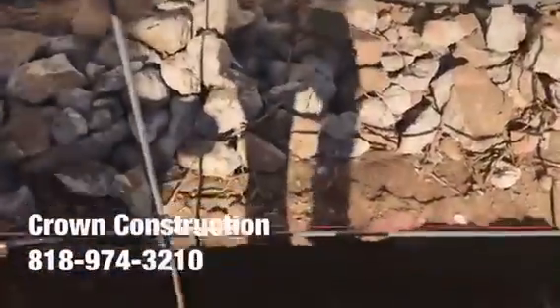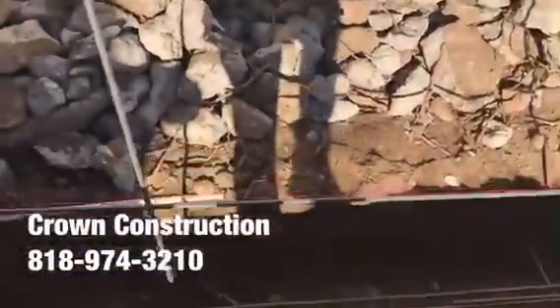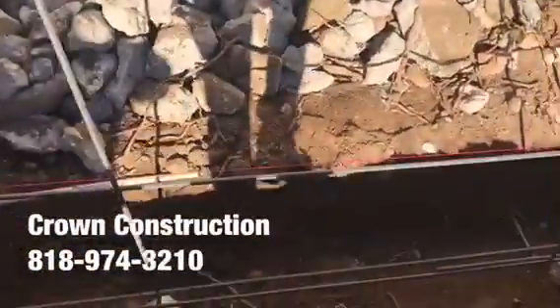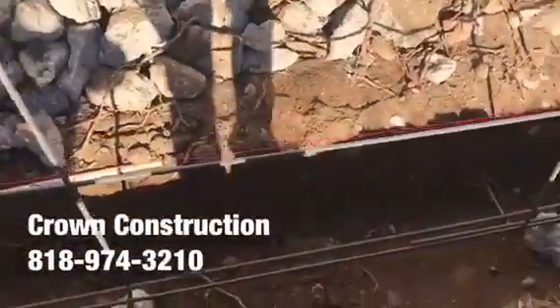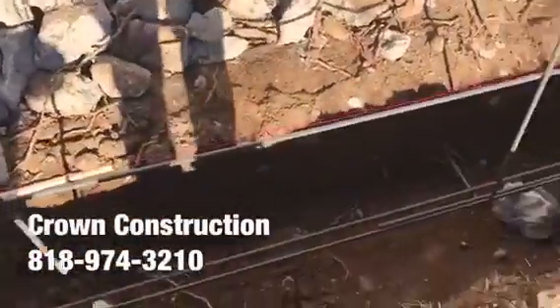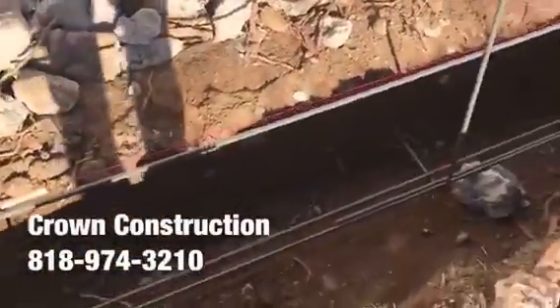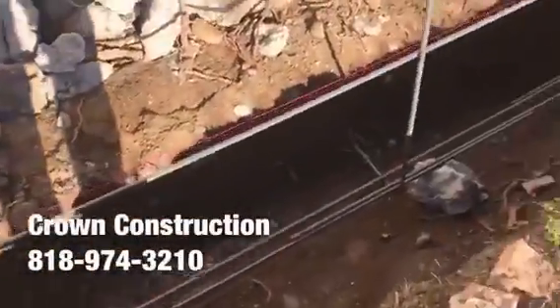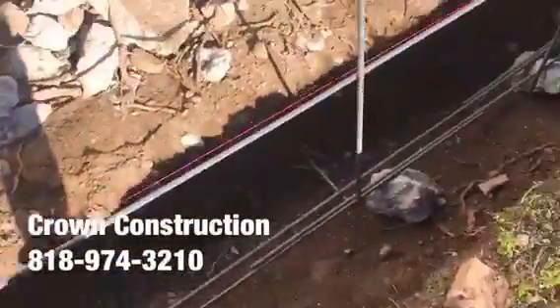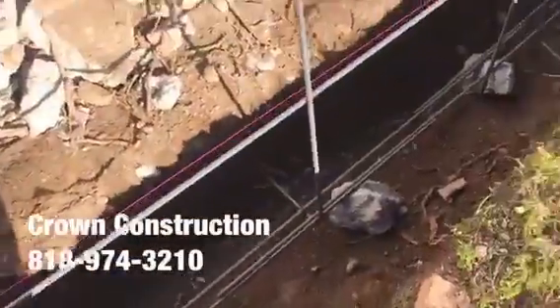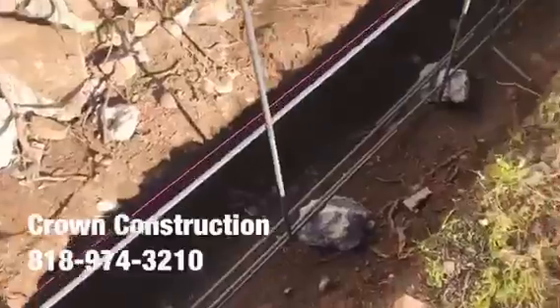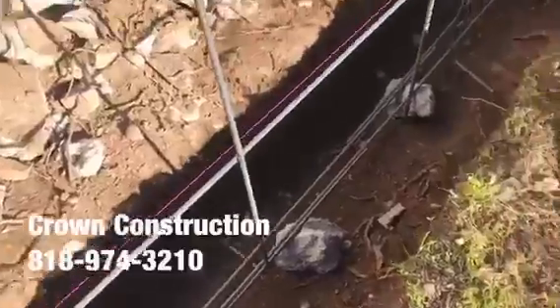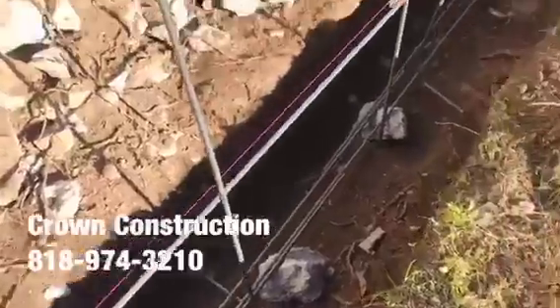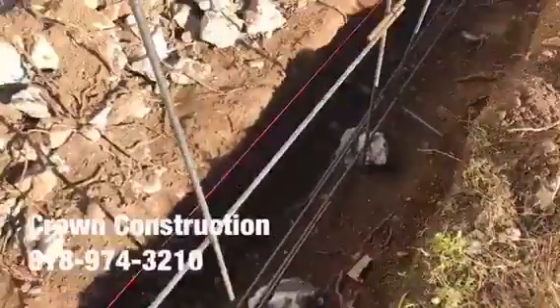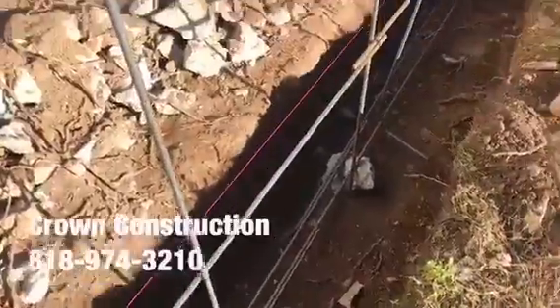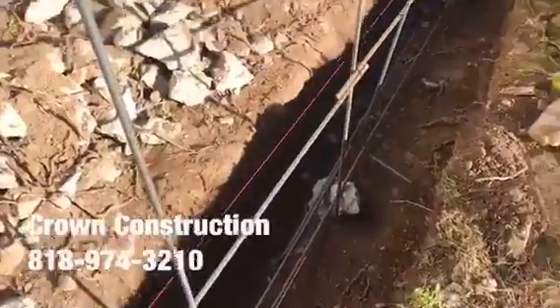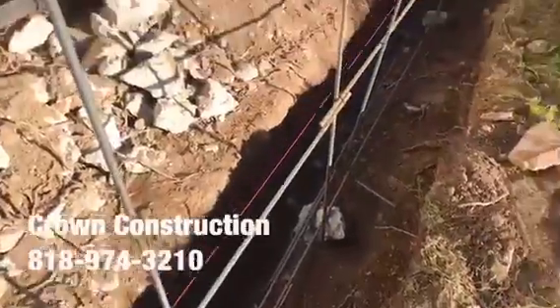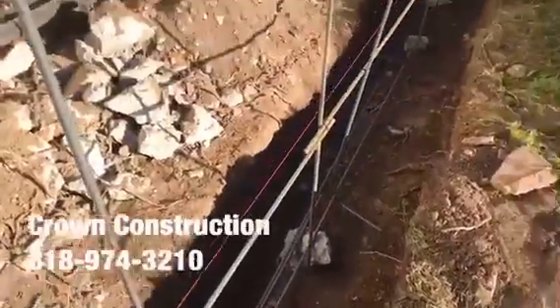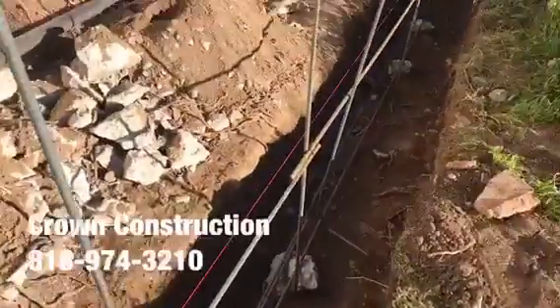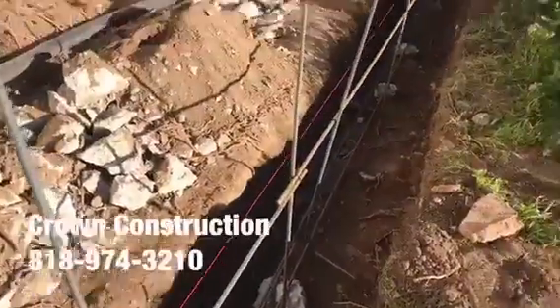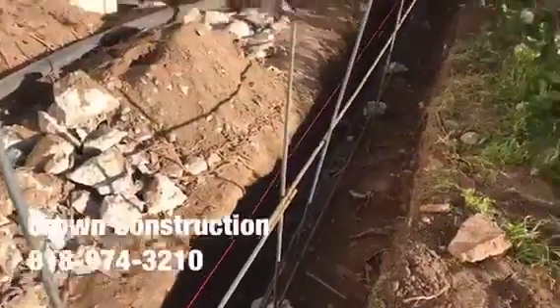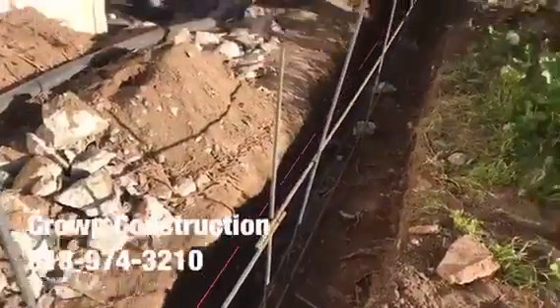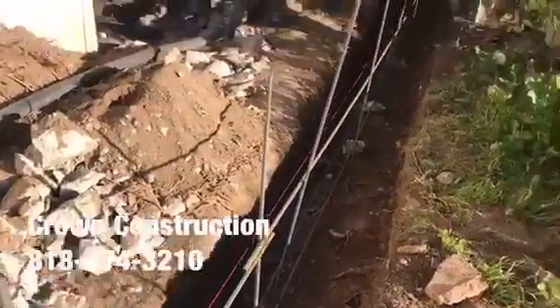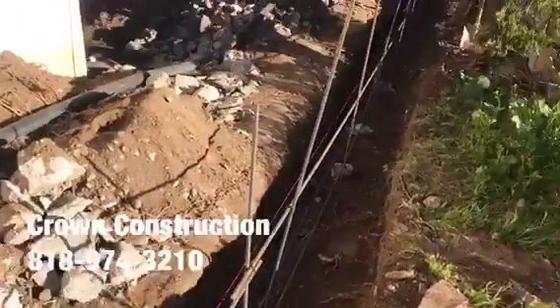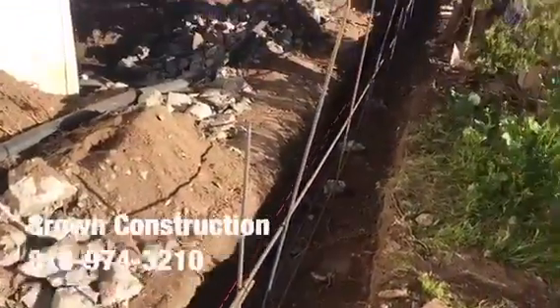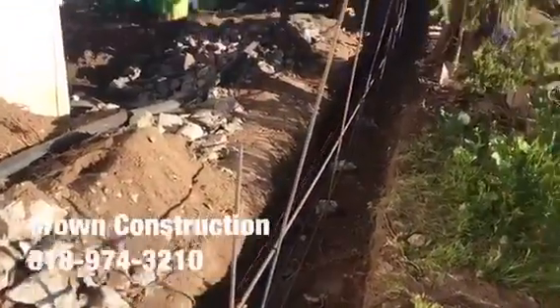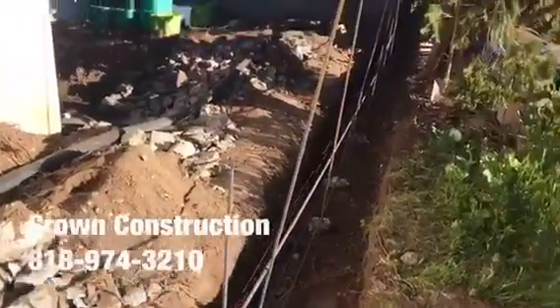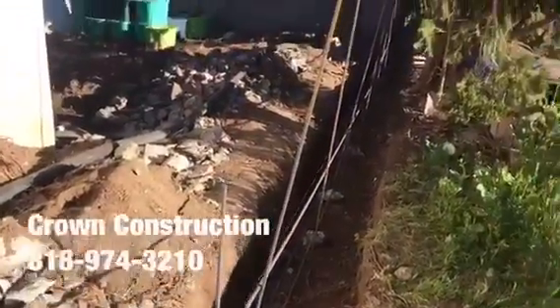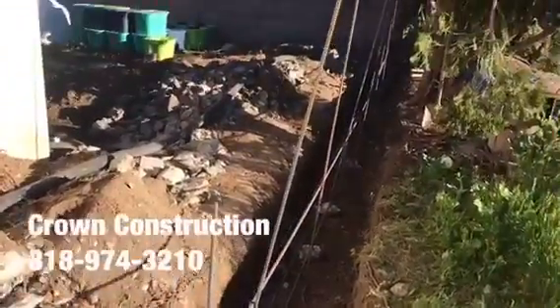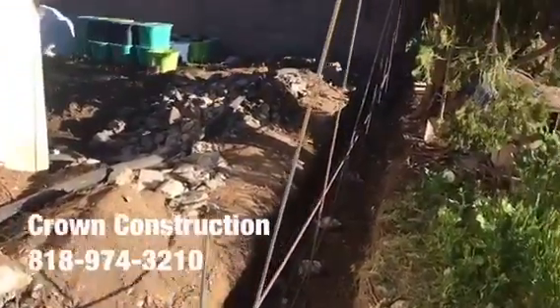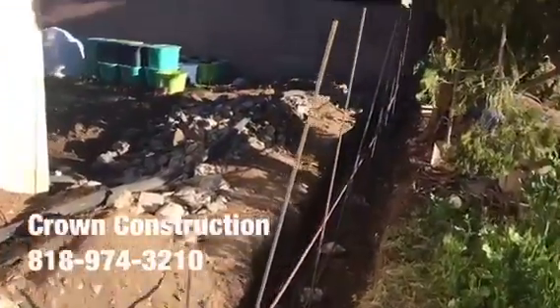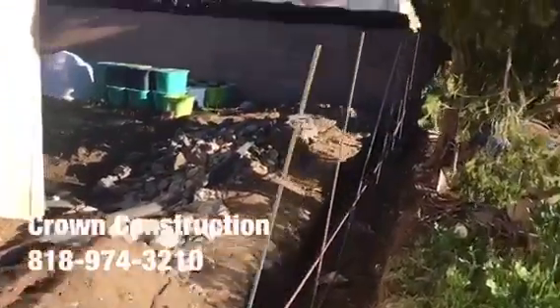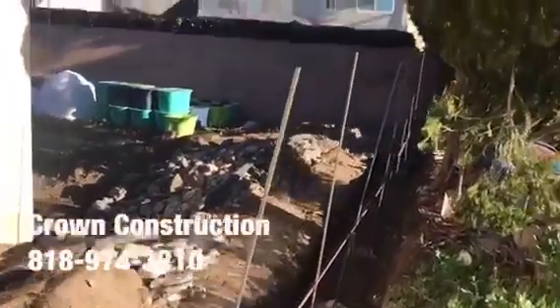It's trenched correctly. Rebar horizontally, vertically, every four feet.